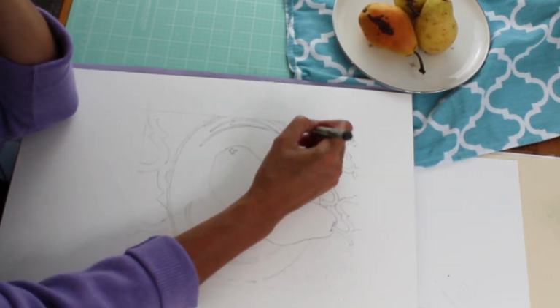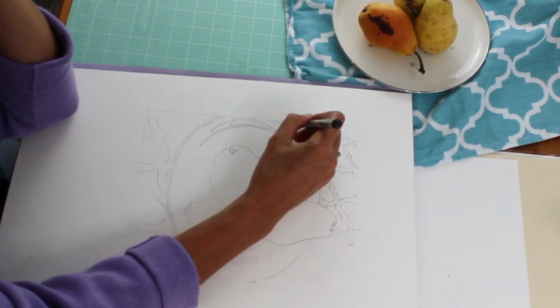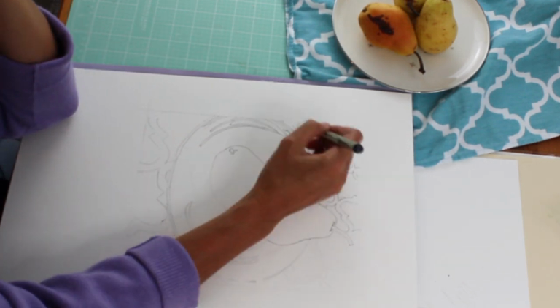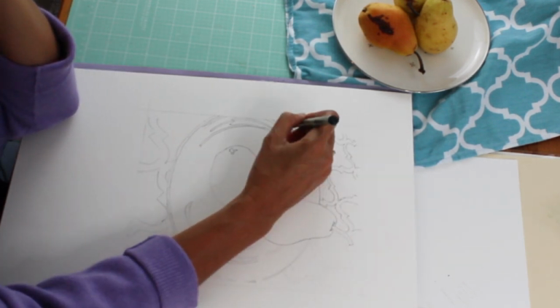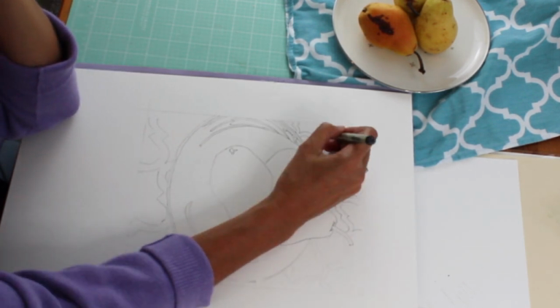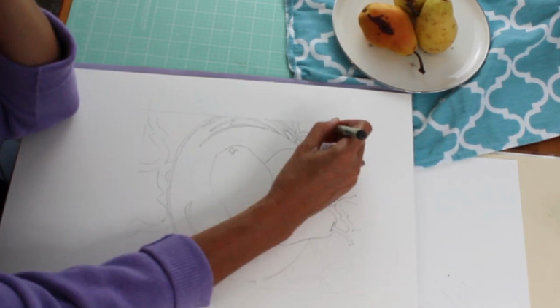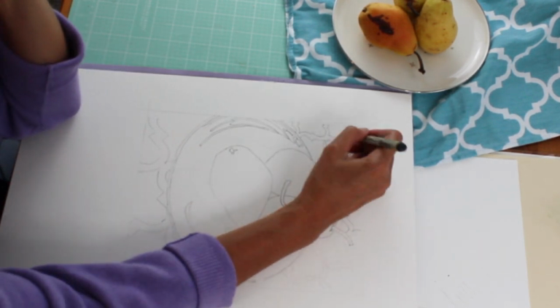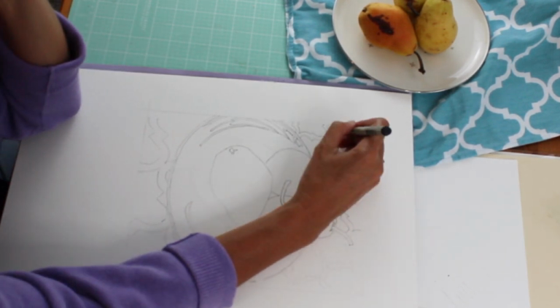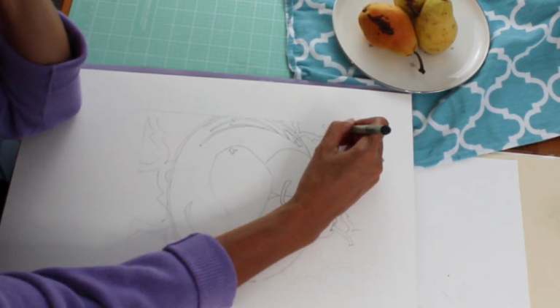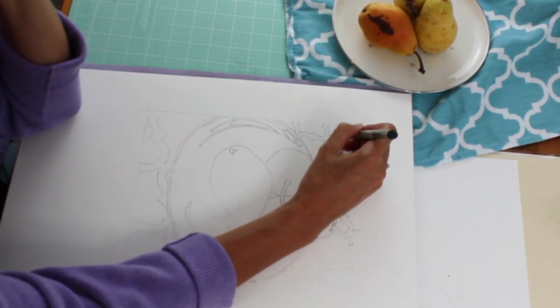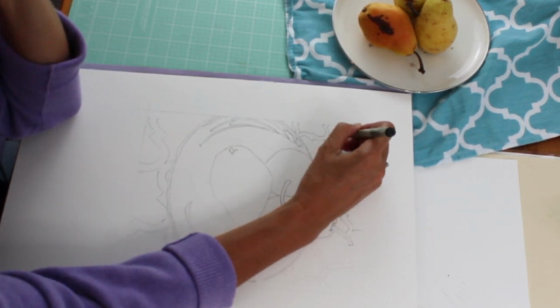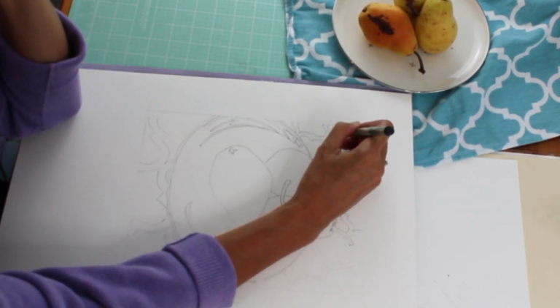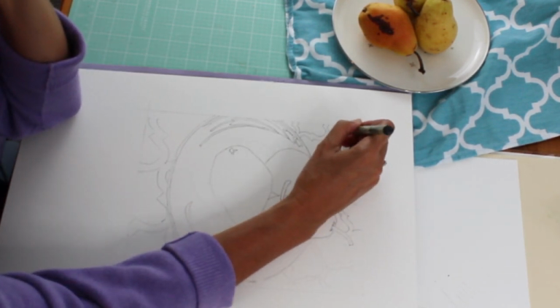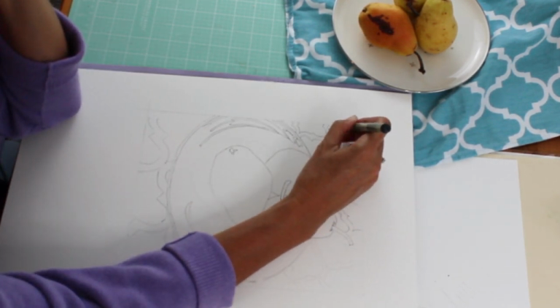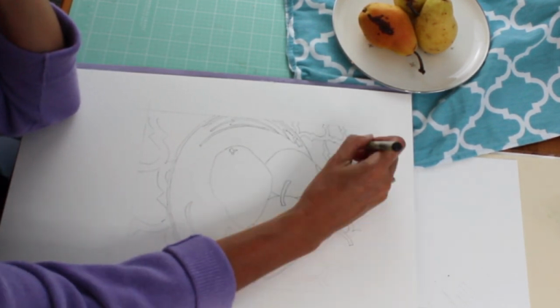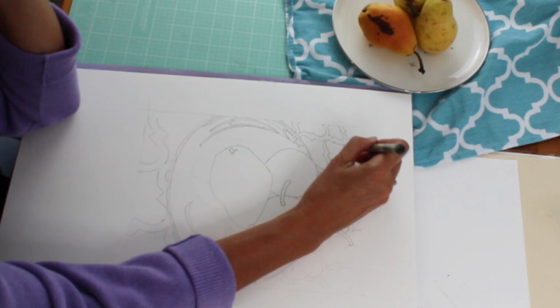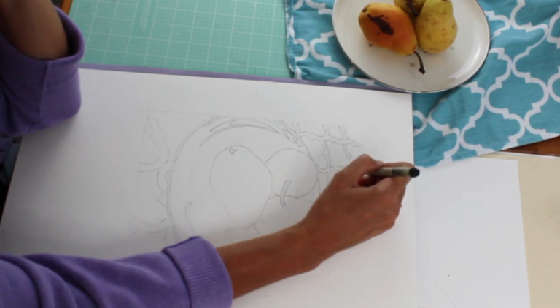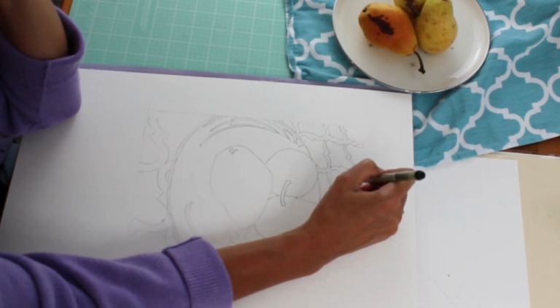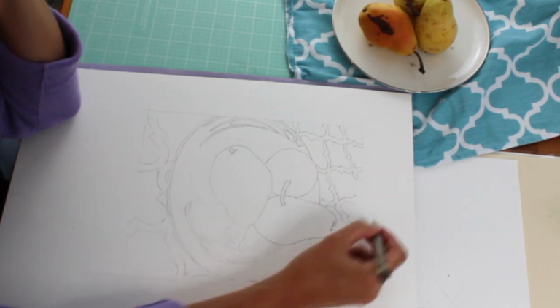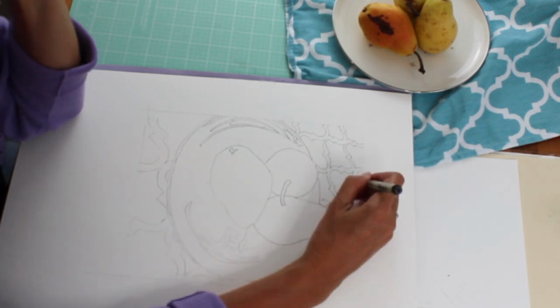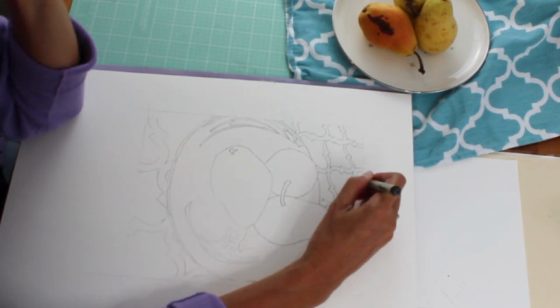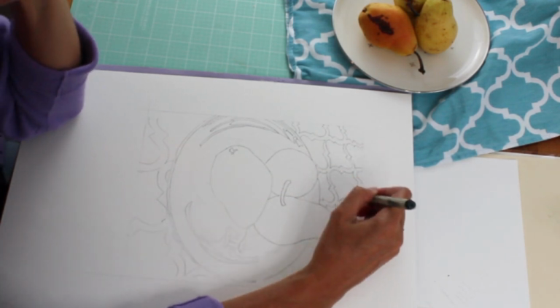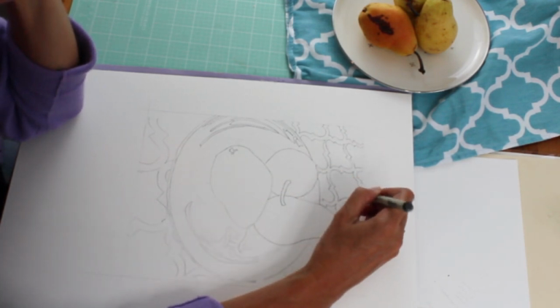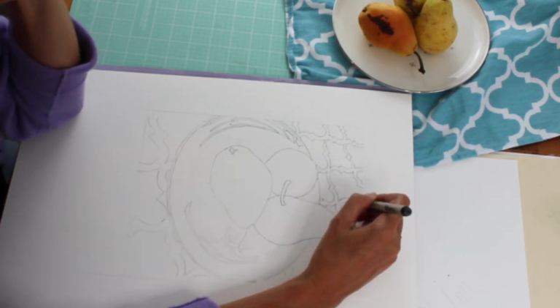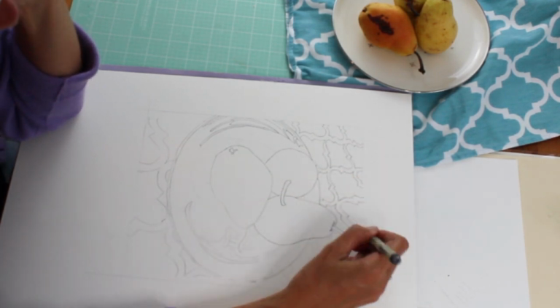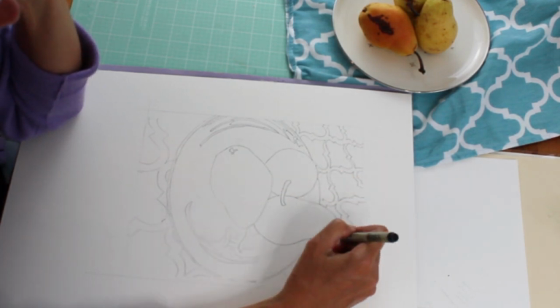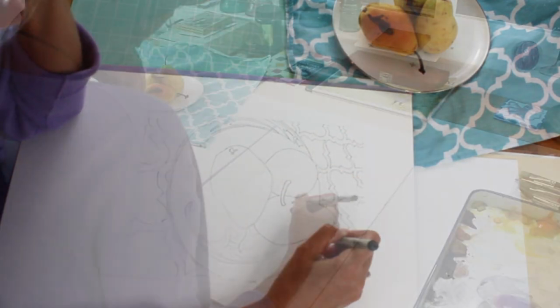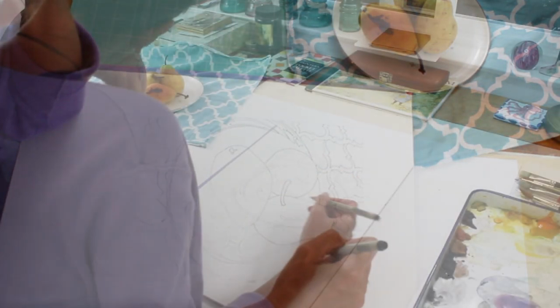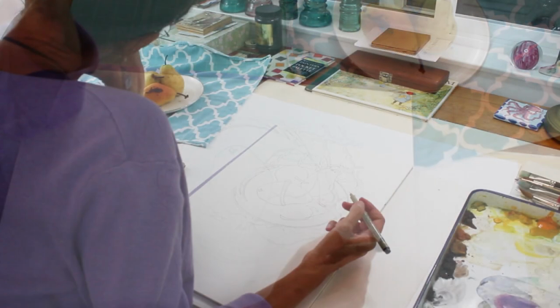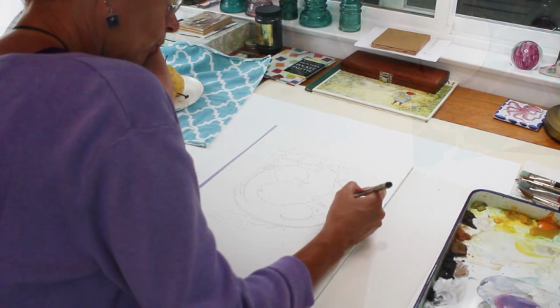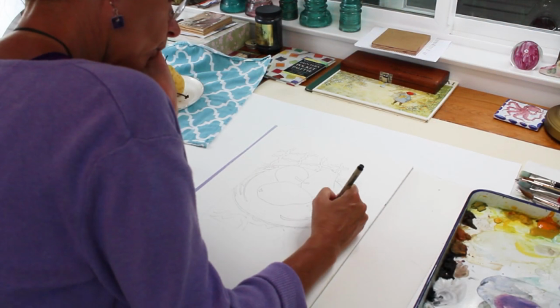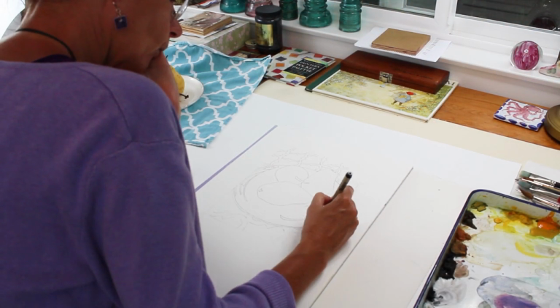I sketched a little map of the still life of the pears with pencil before going in with the permanent ink.